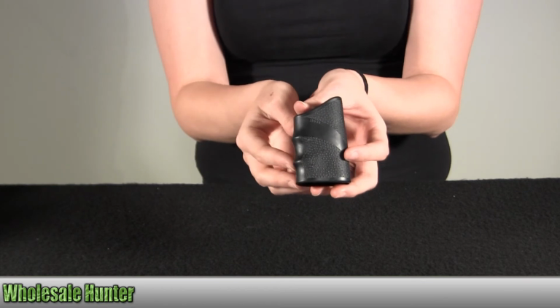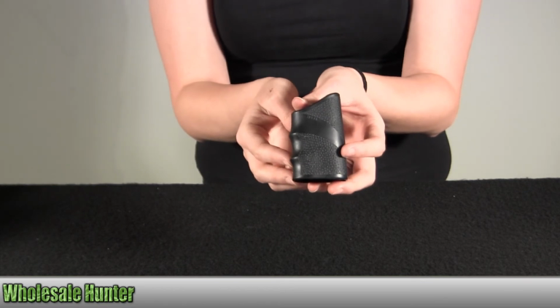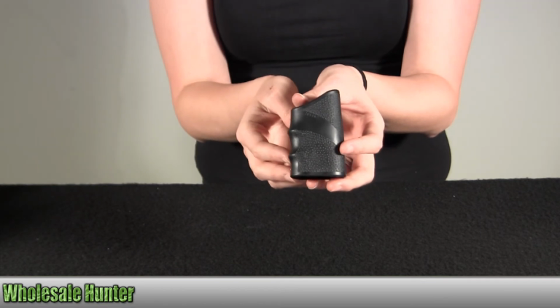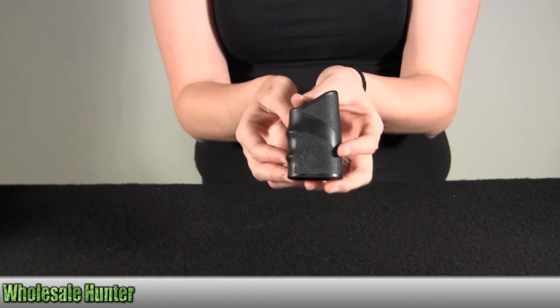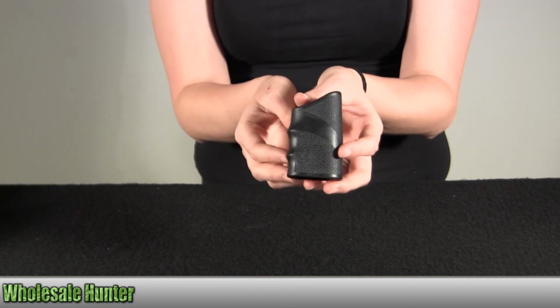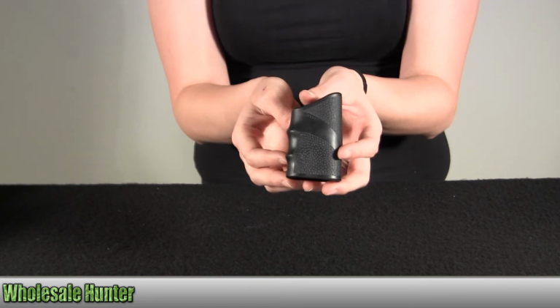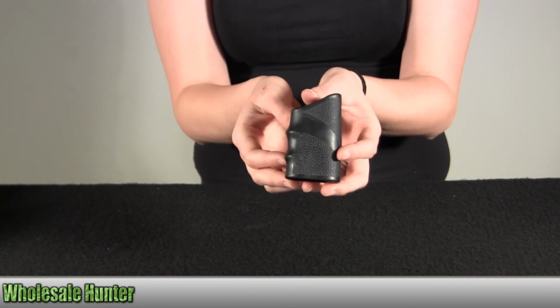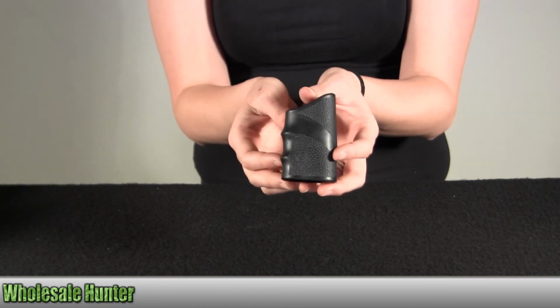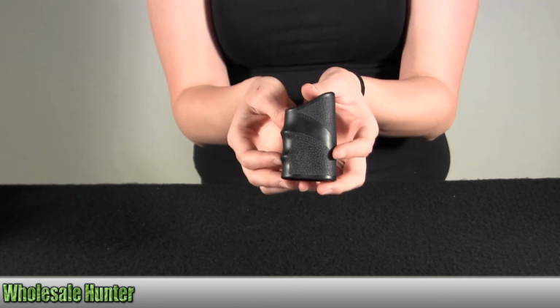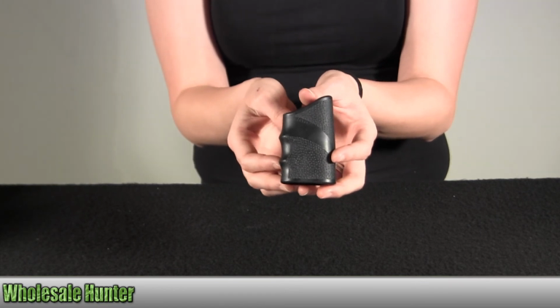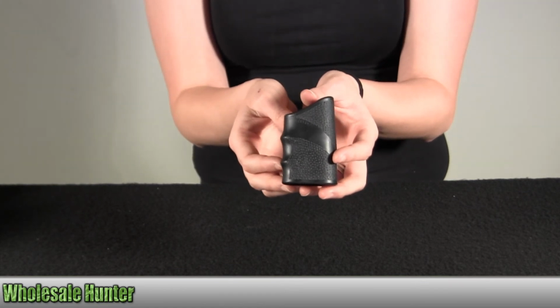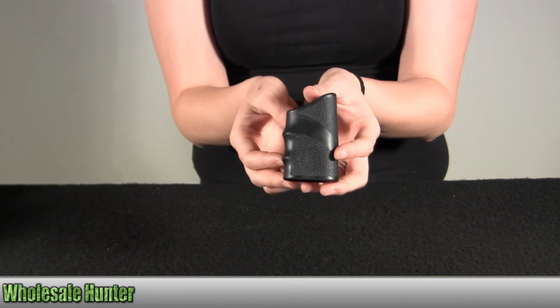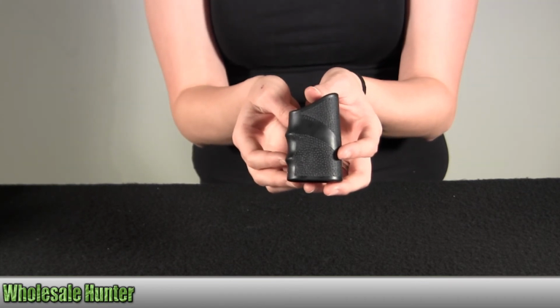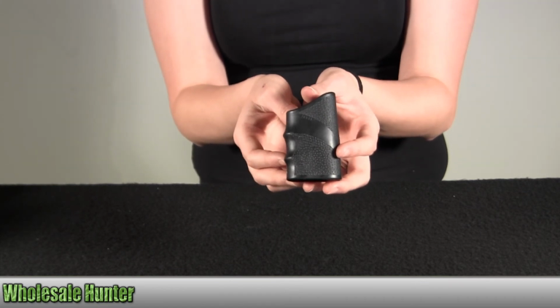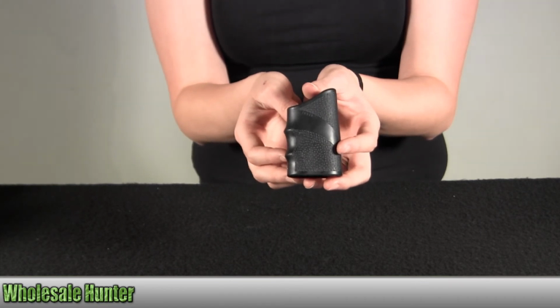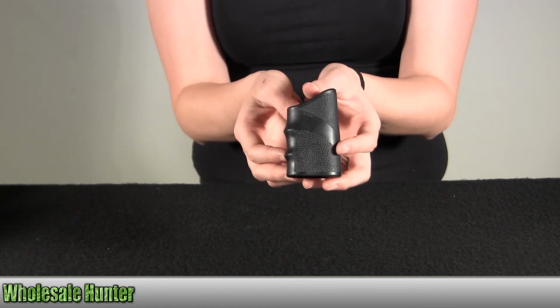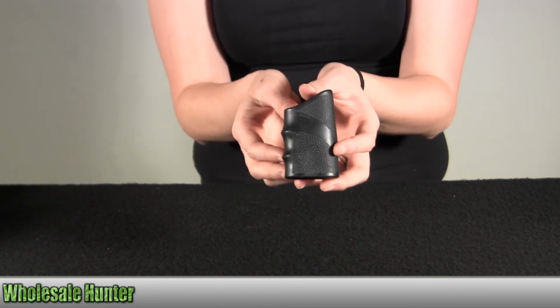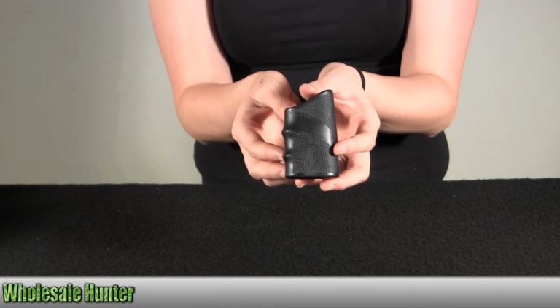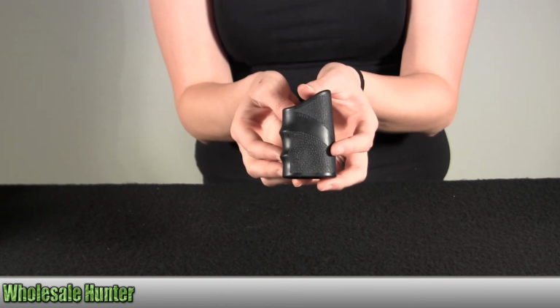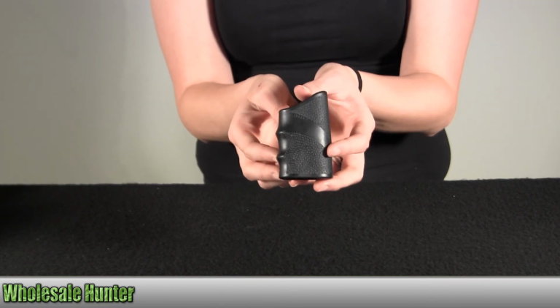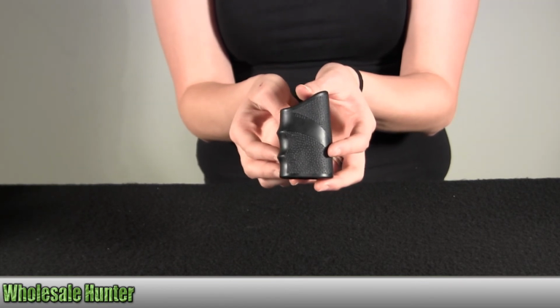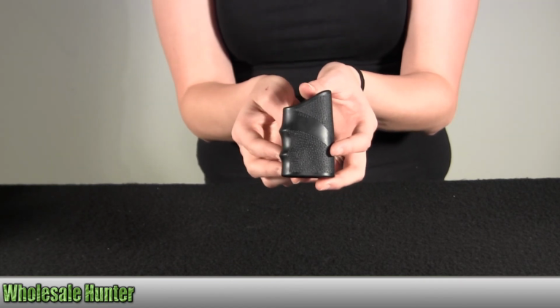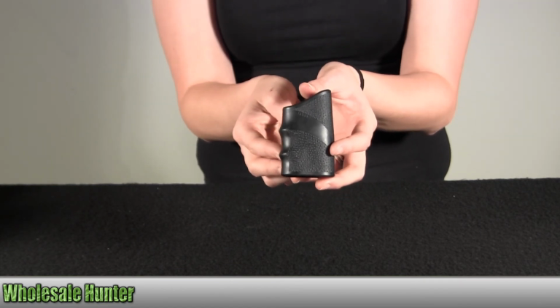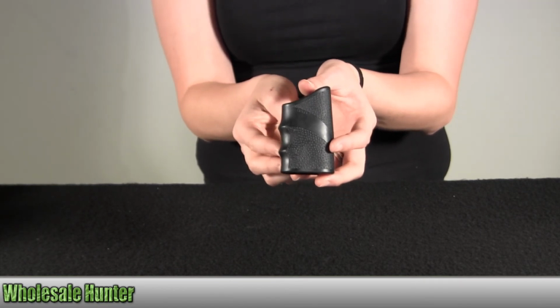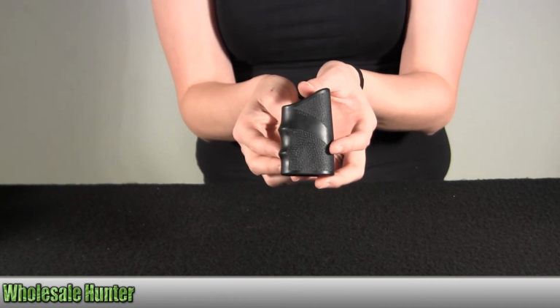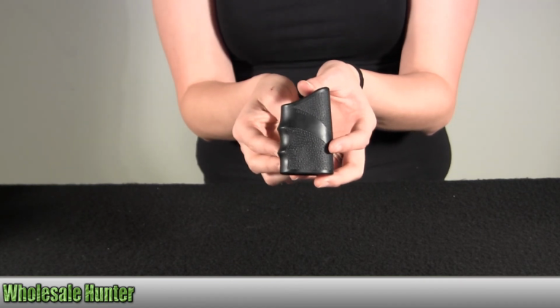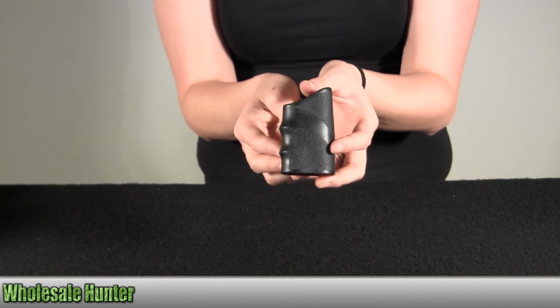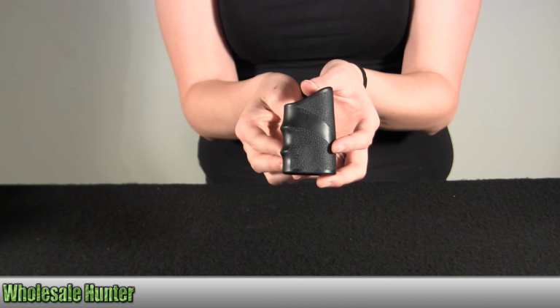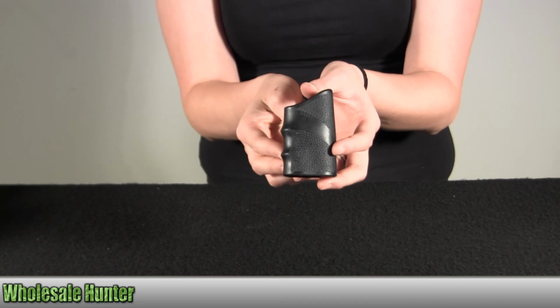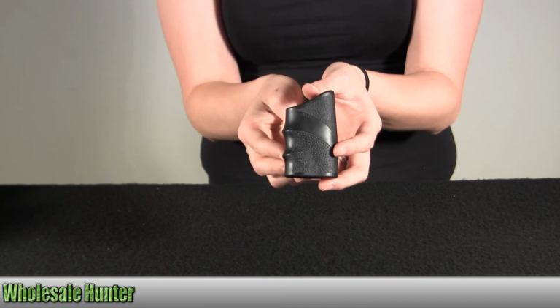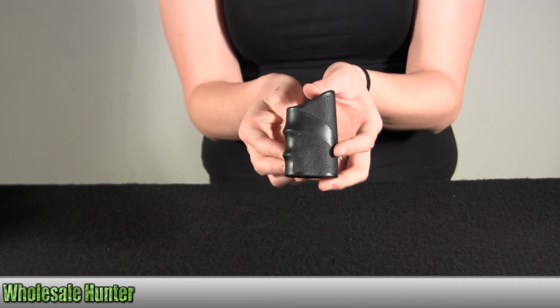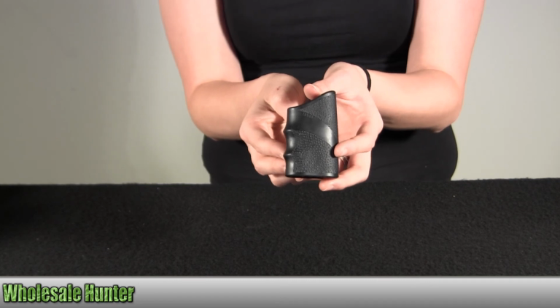And again, this is the Hundahl Tool Grip. It's small and black in color, and this is by Hogue.